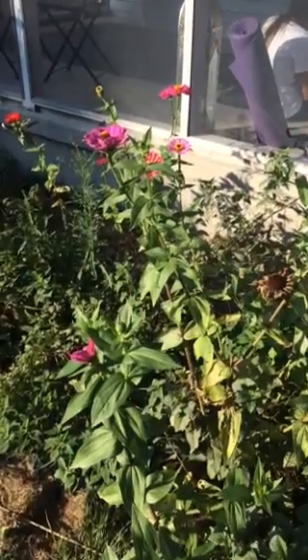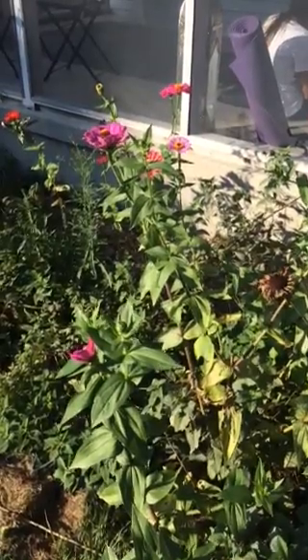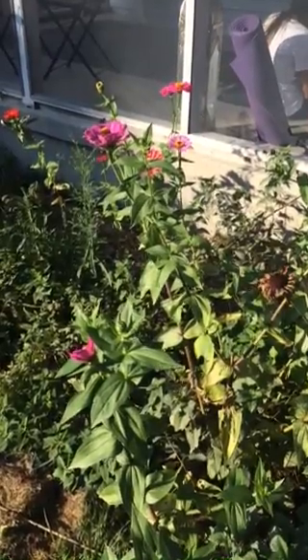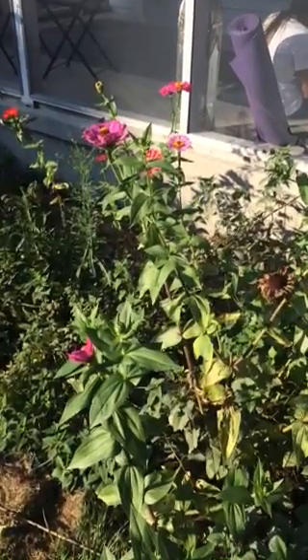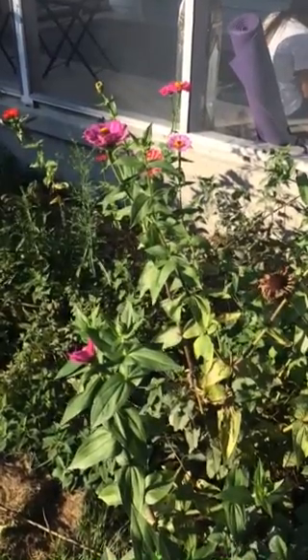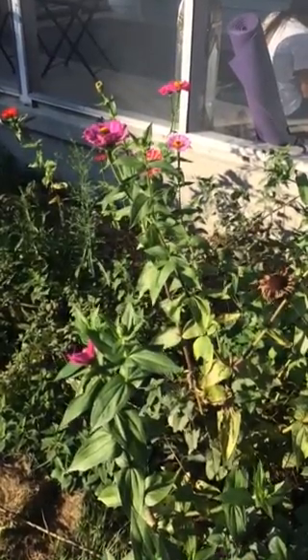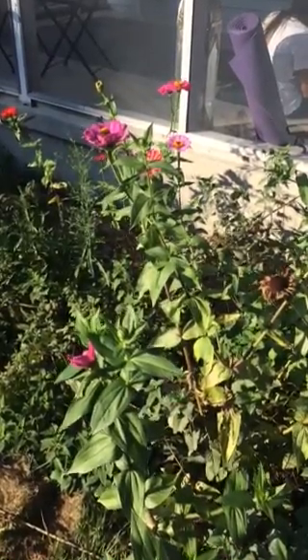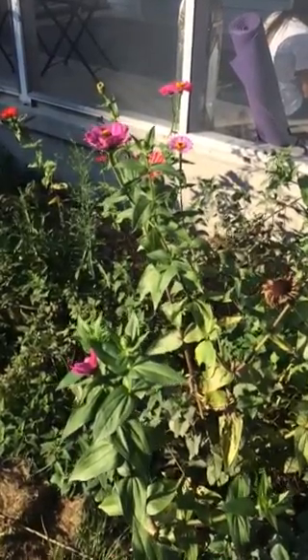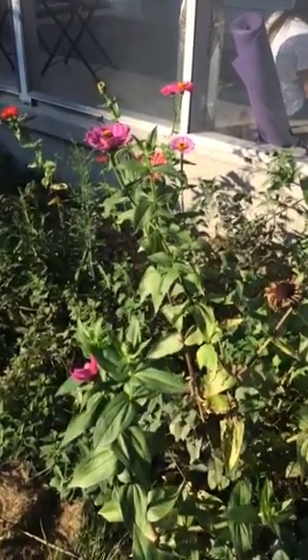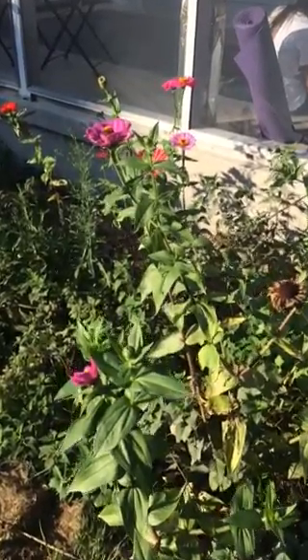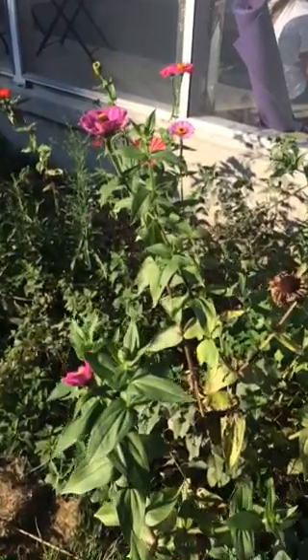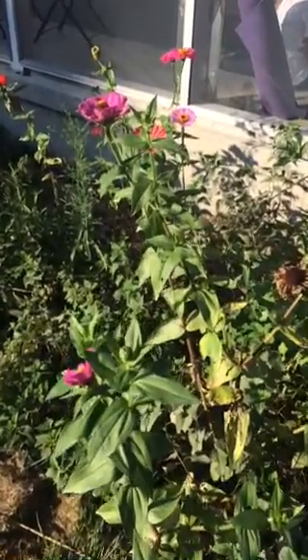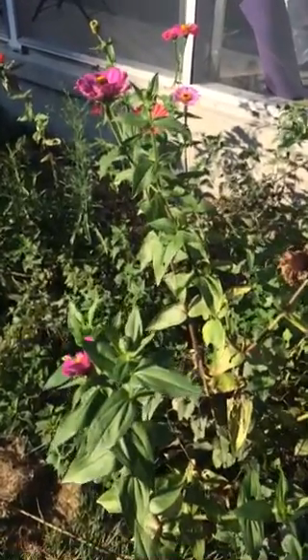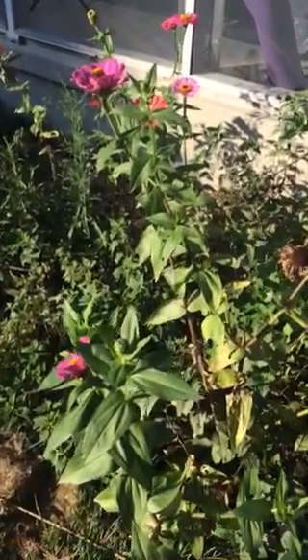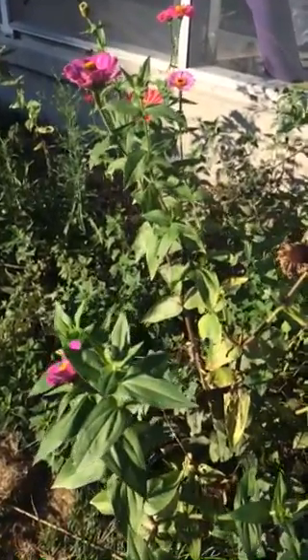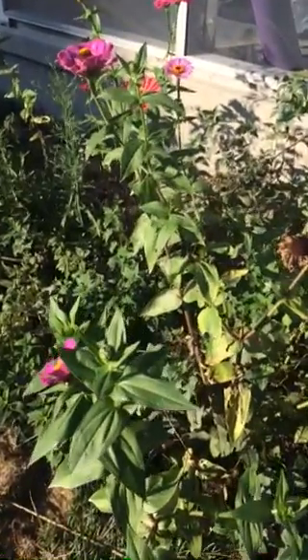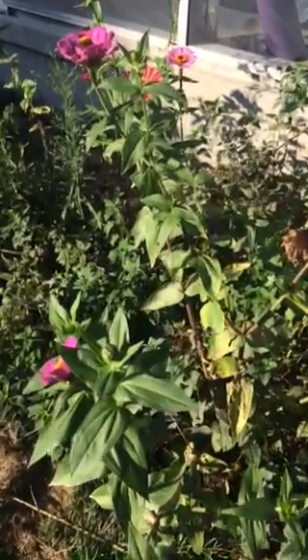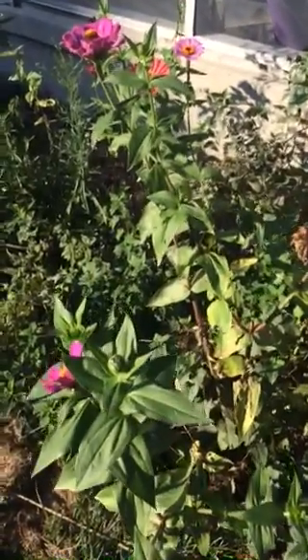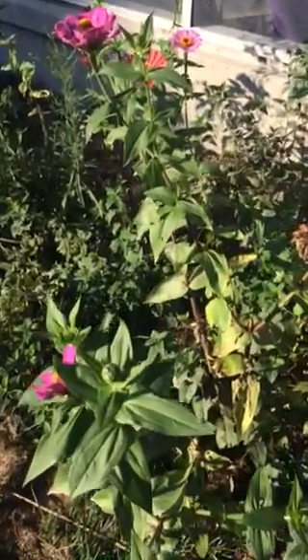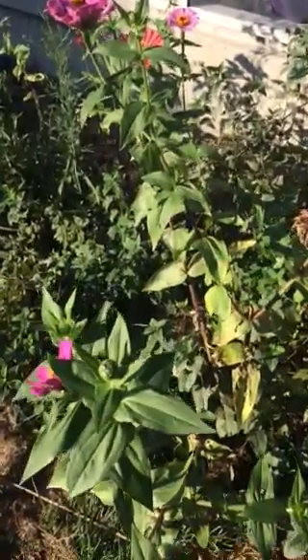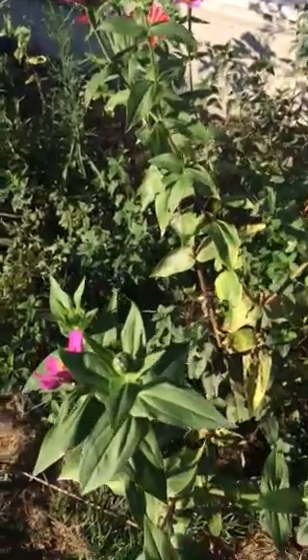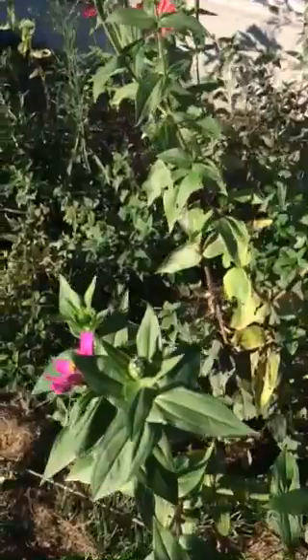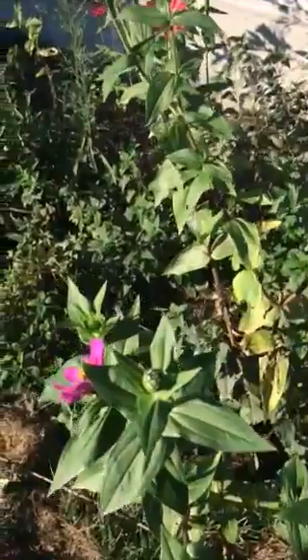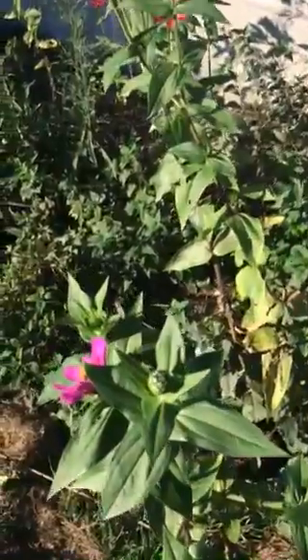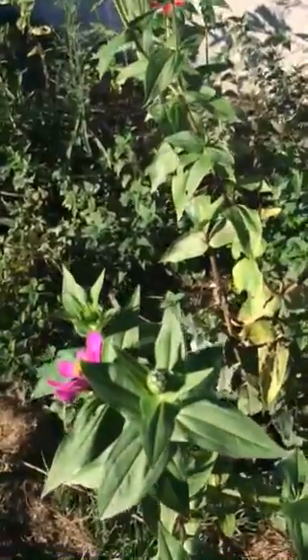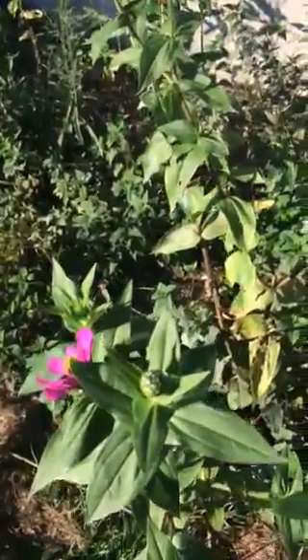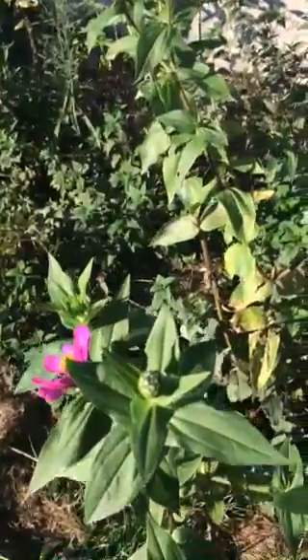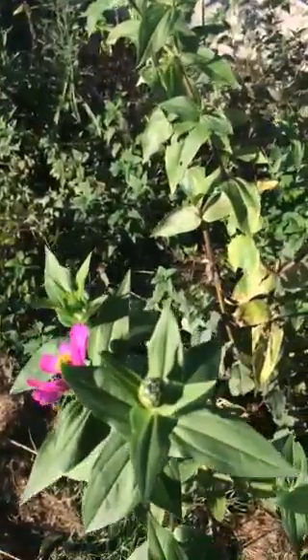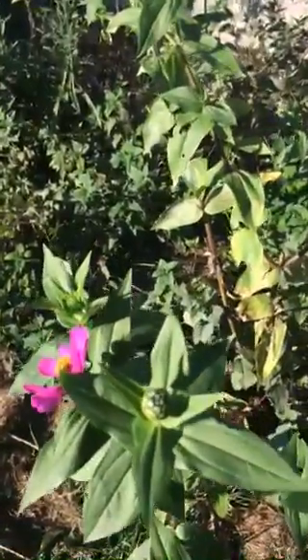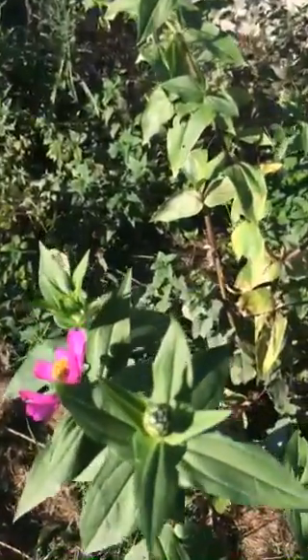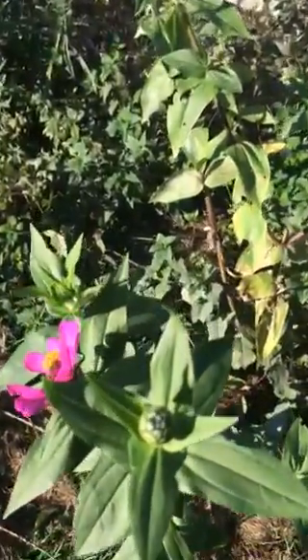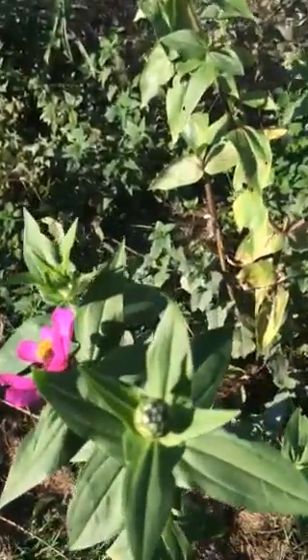Hey guys, this is Courtney with Tiny Horse, and I'm here today to talk to you about the Cycle of Life.